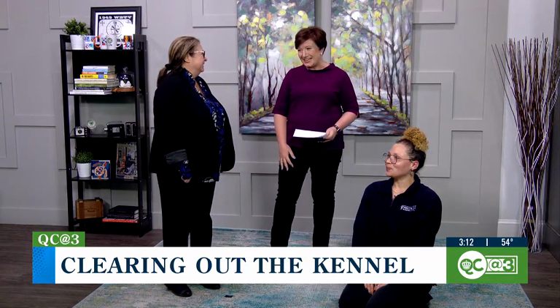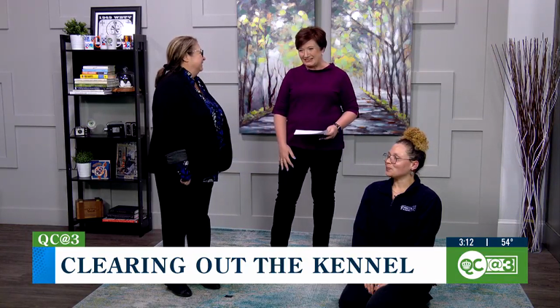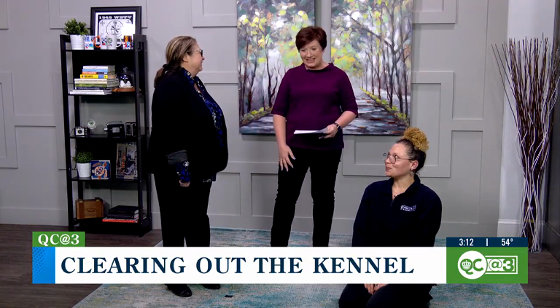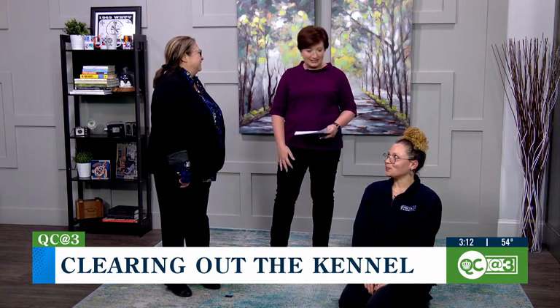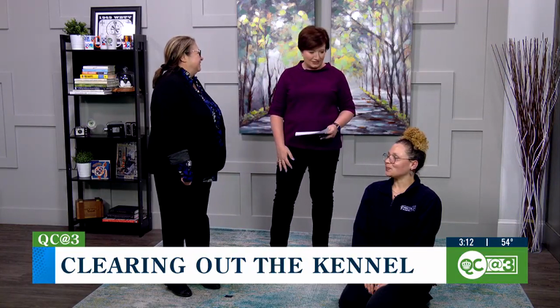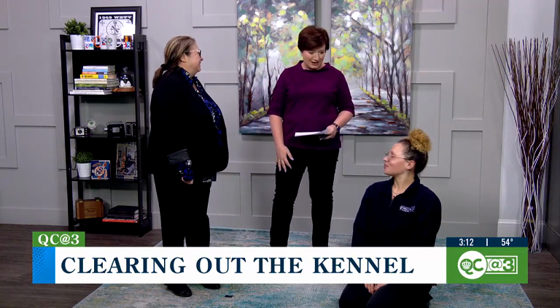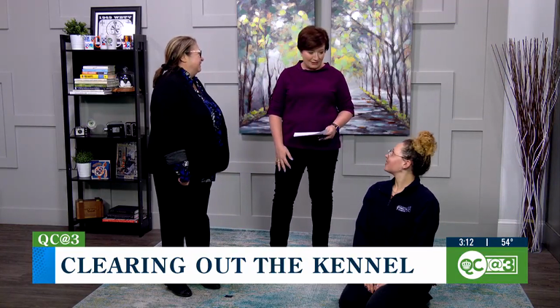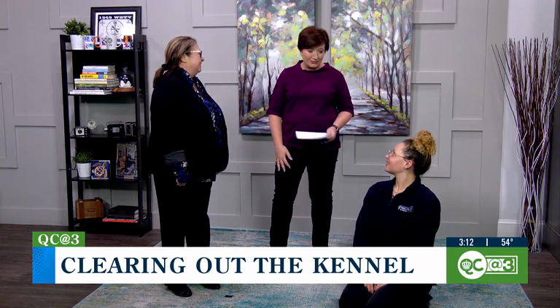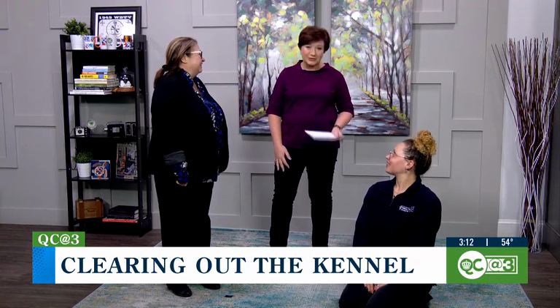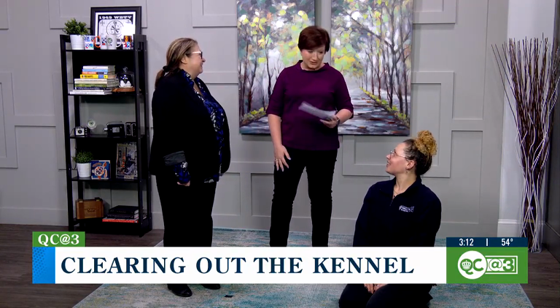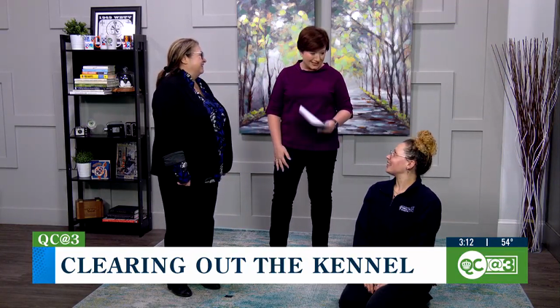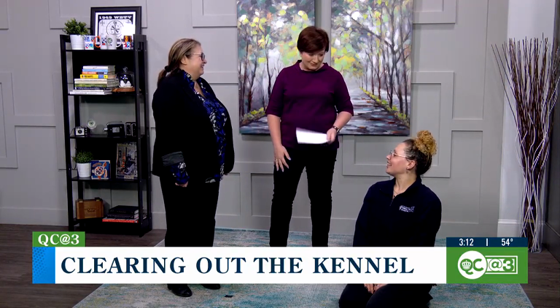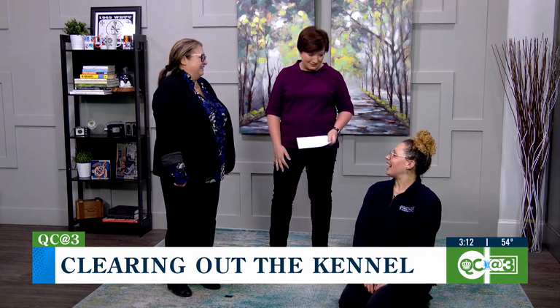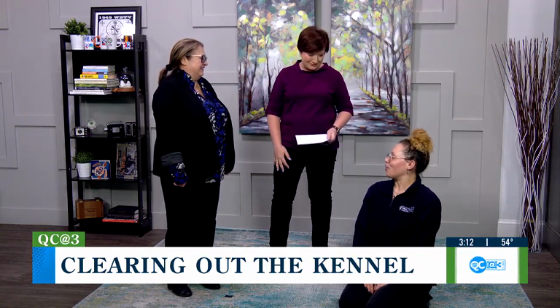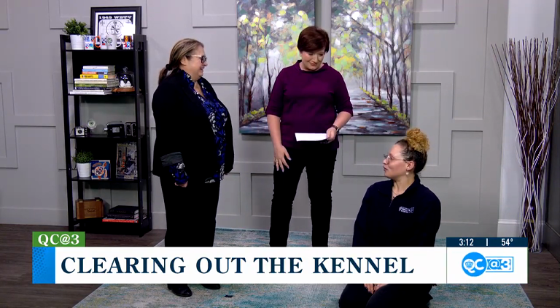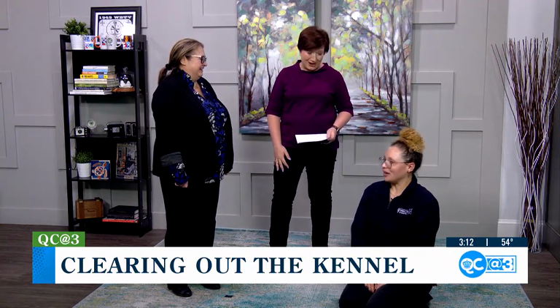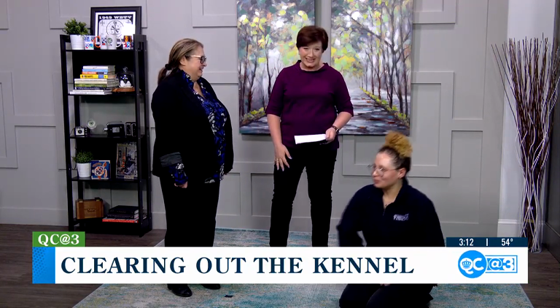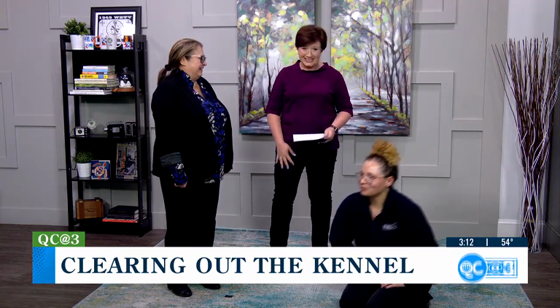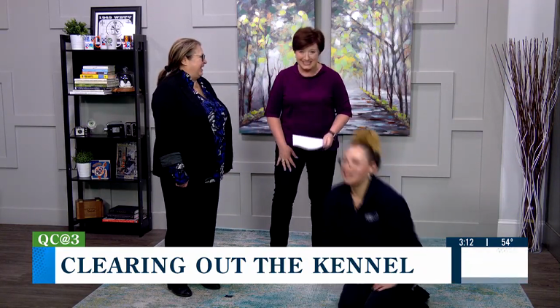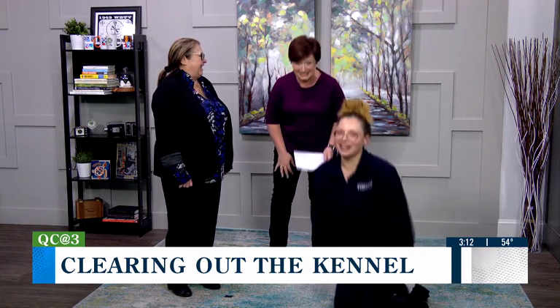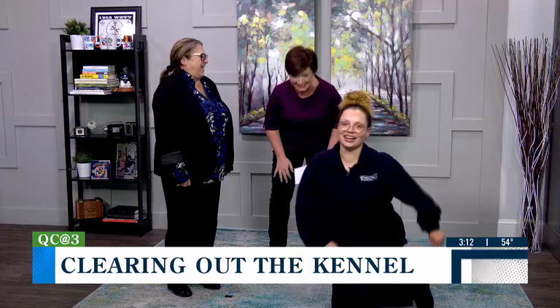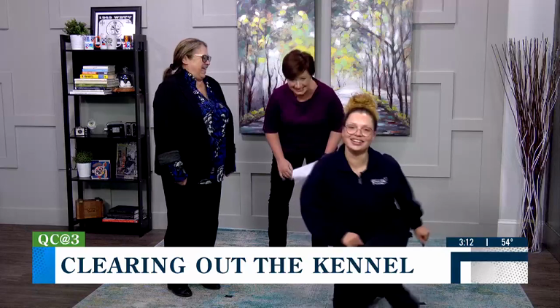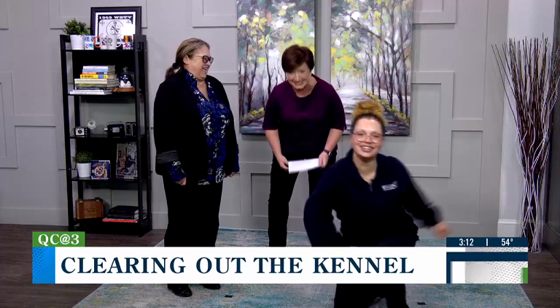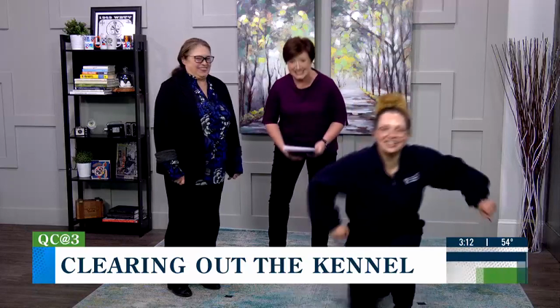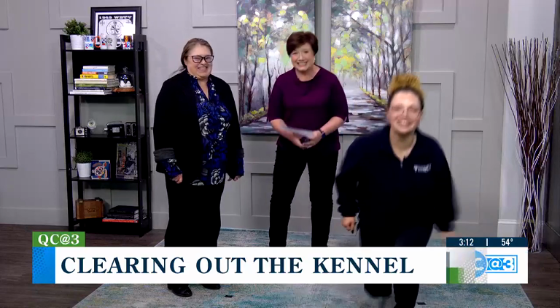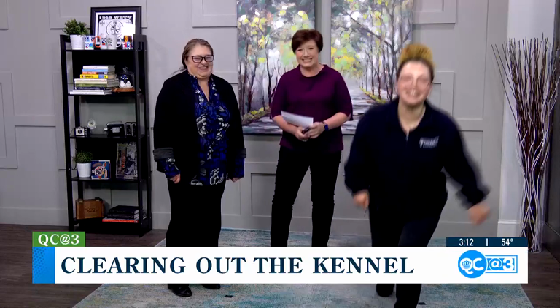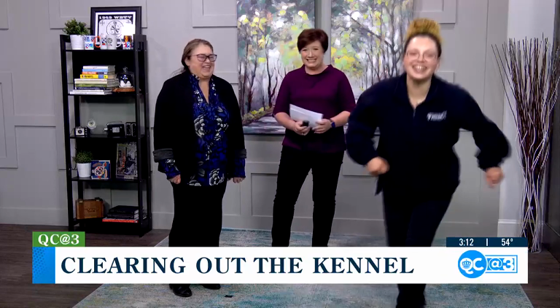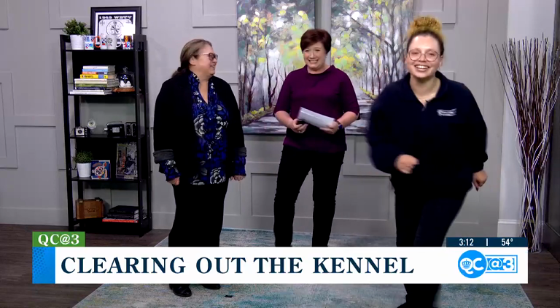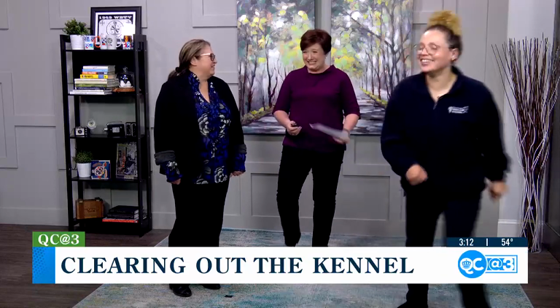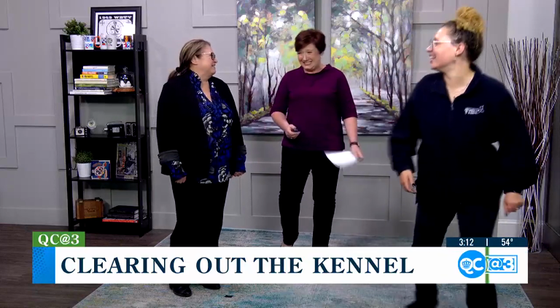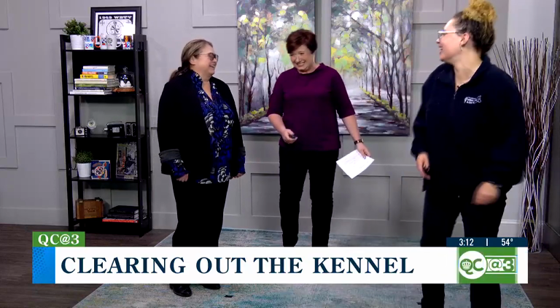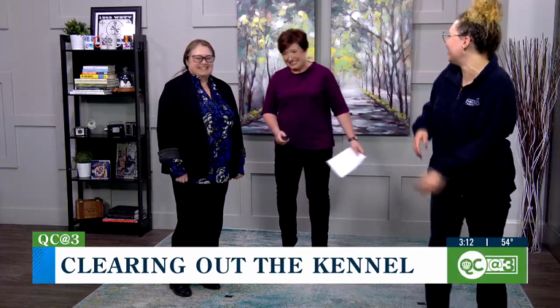Thank you, ladies, for coming. Will you go find him? I will find him. Thank you for having us.